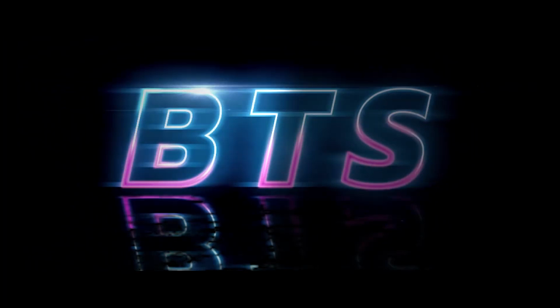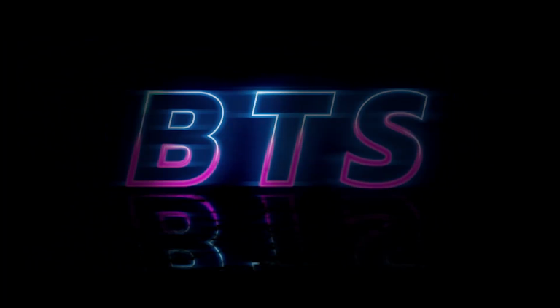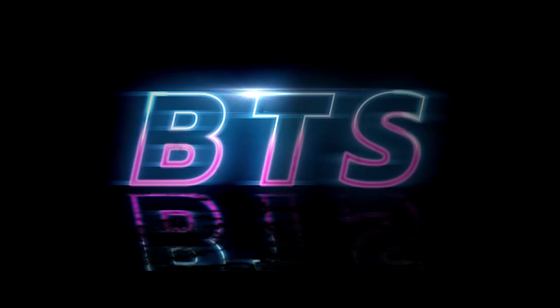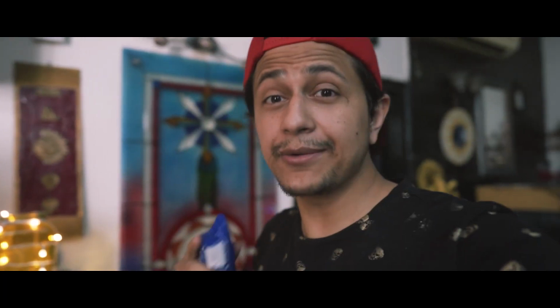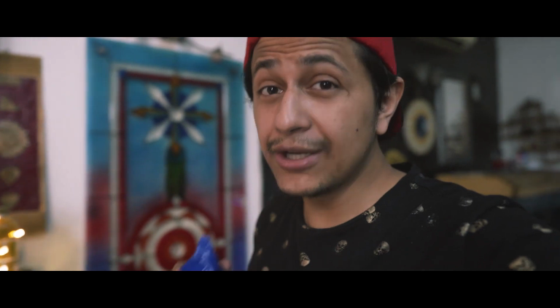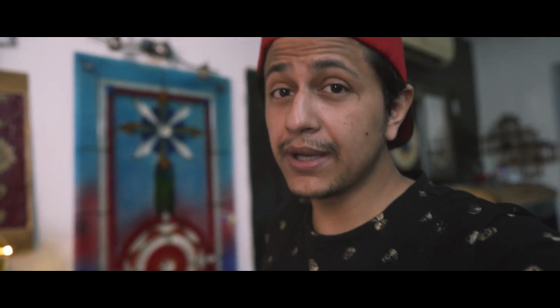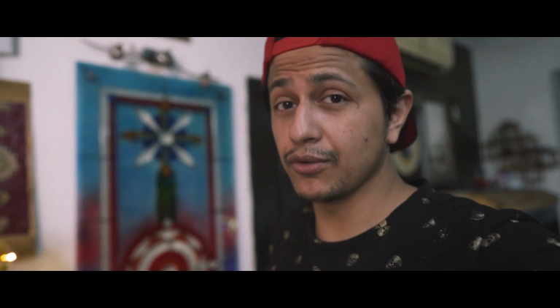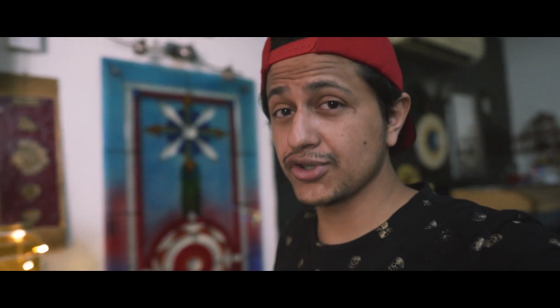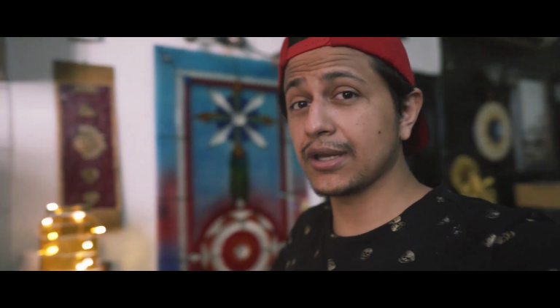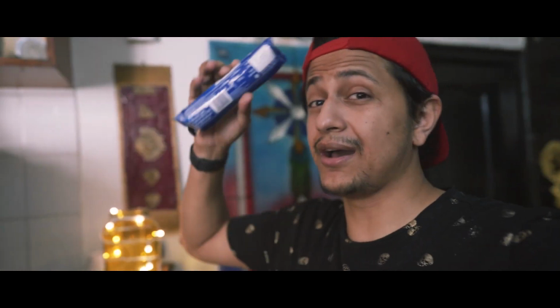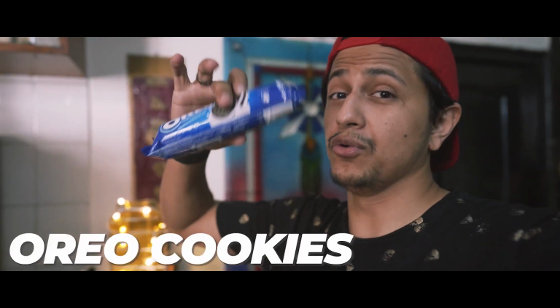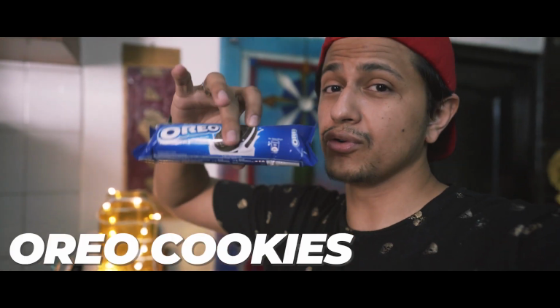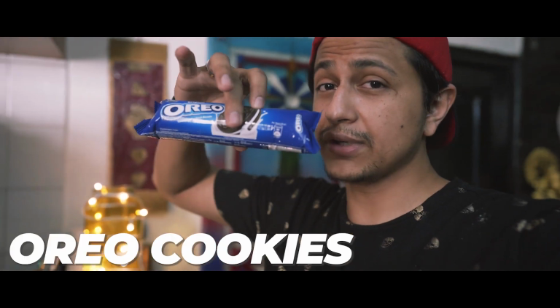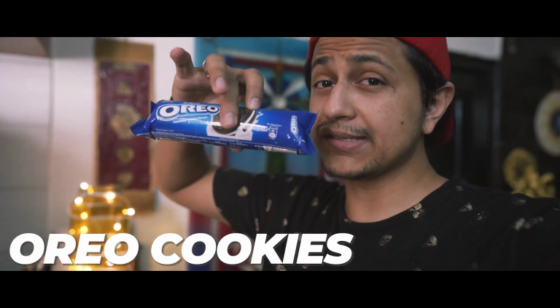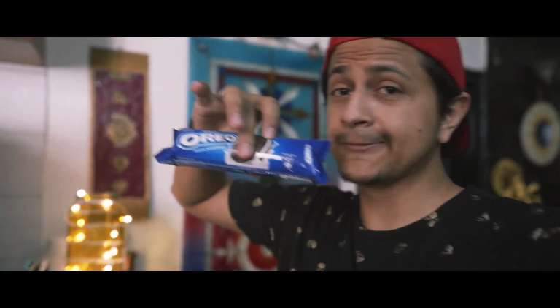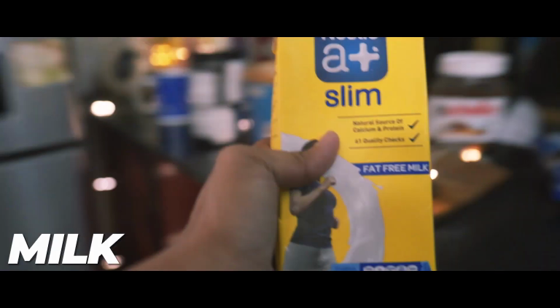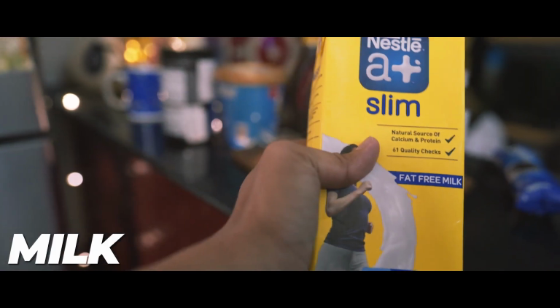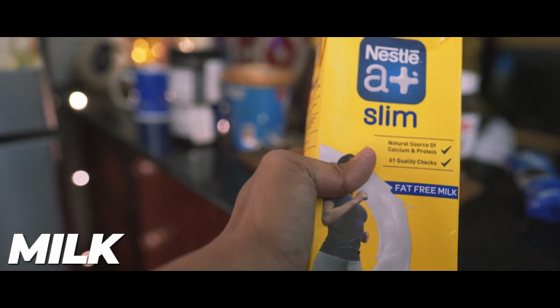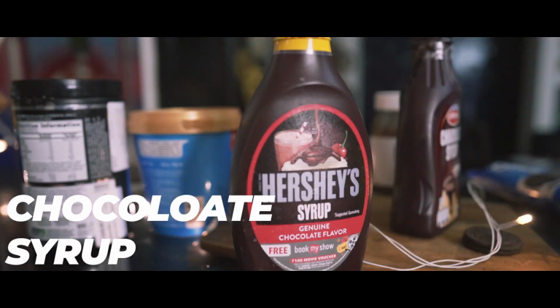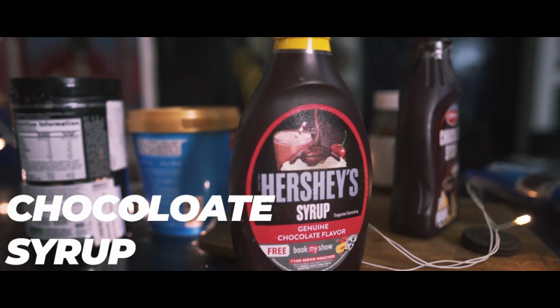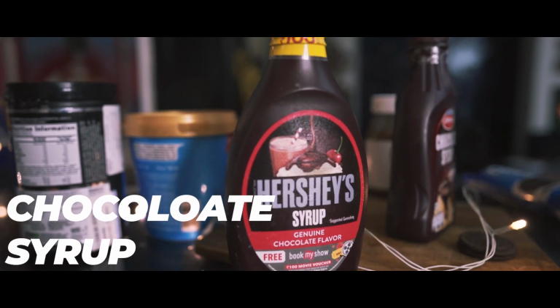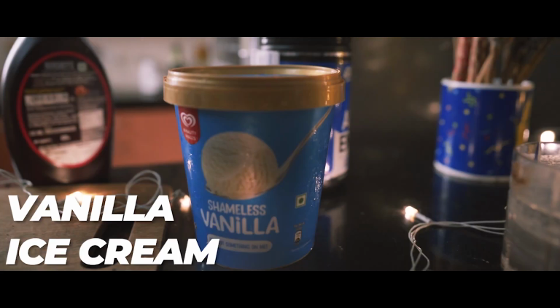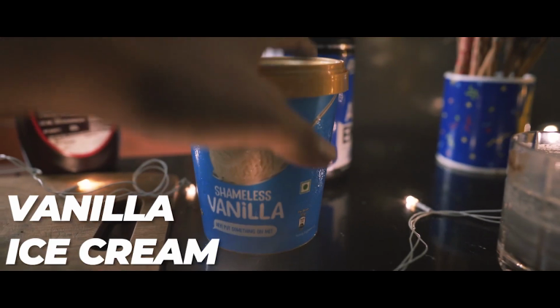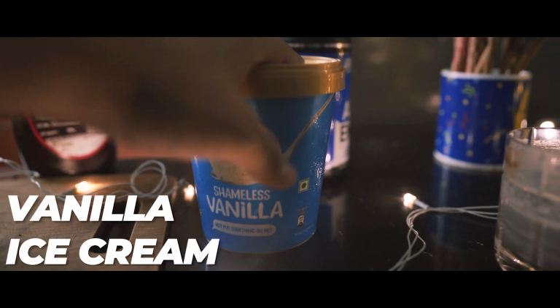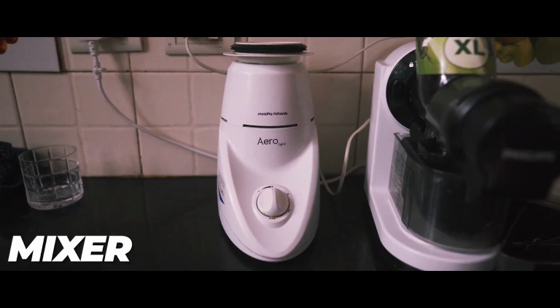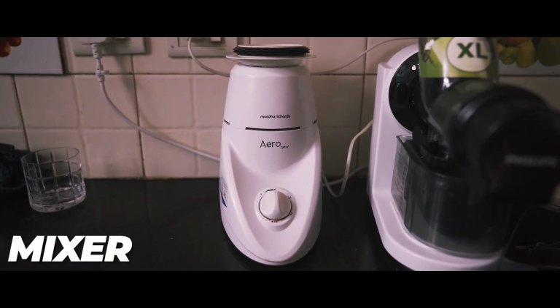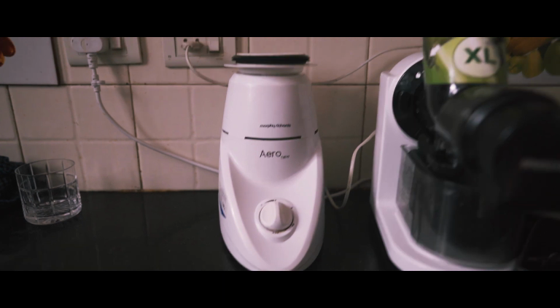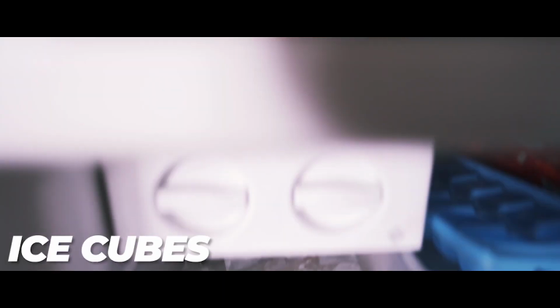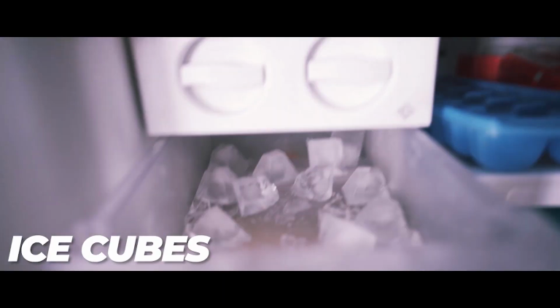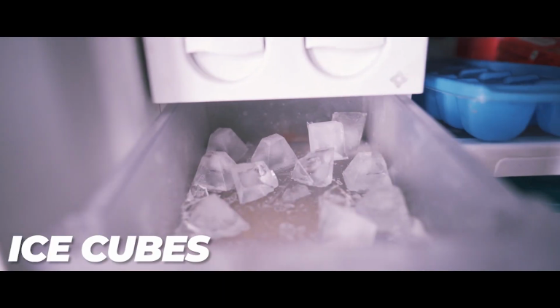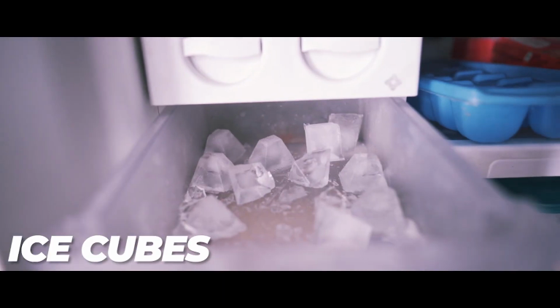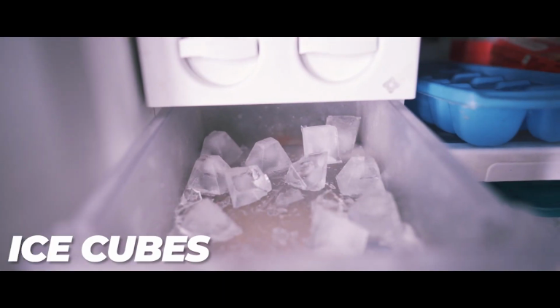The first thing that we need to make an Oreo shake are Oreo cookies, some milk, chocolate syrup, some ice cream, a mixer, and some ice cubes.